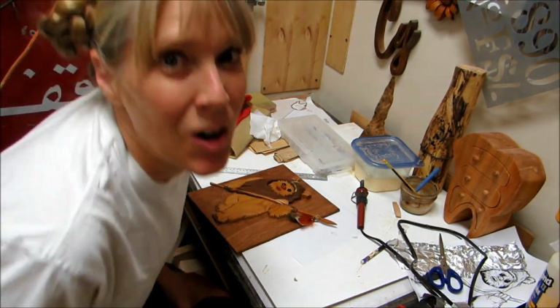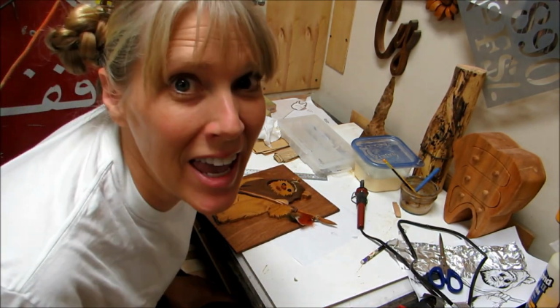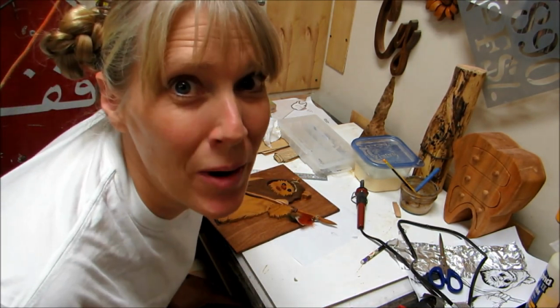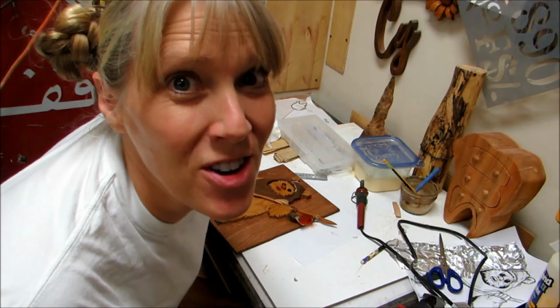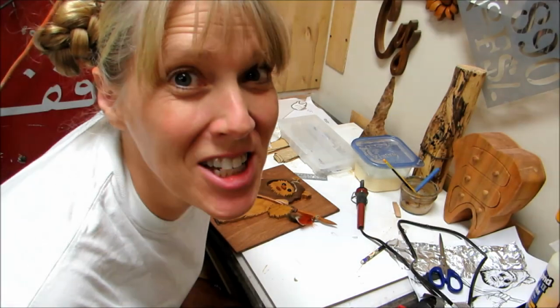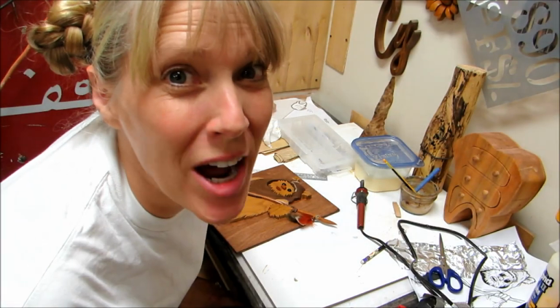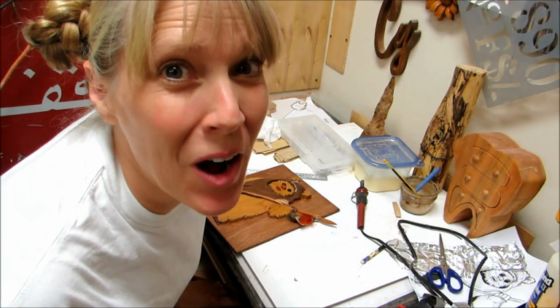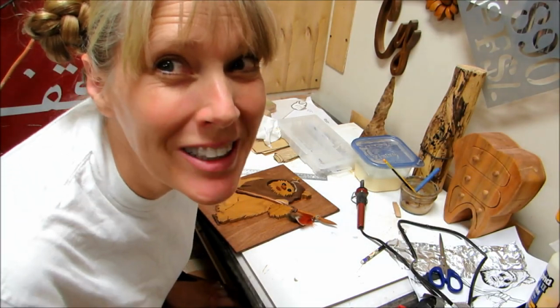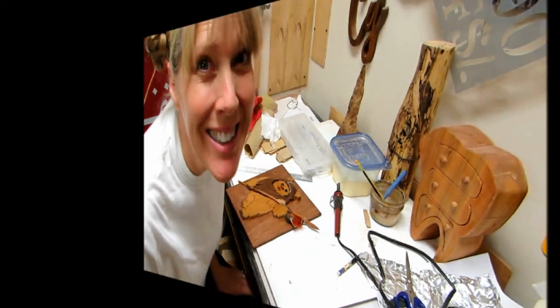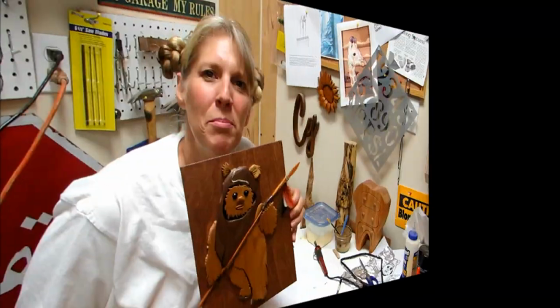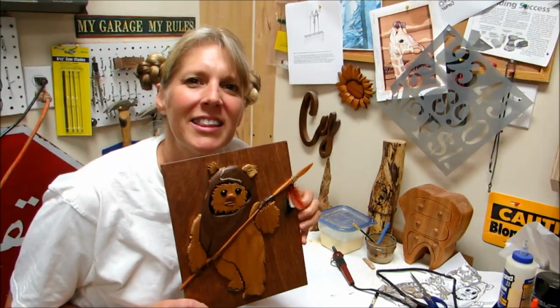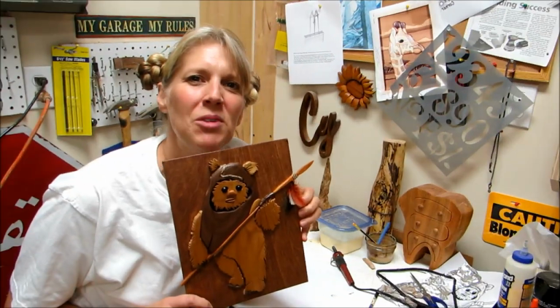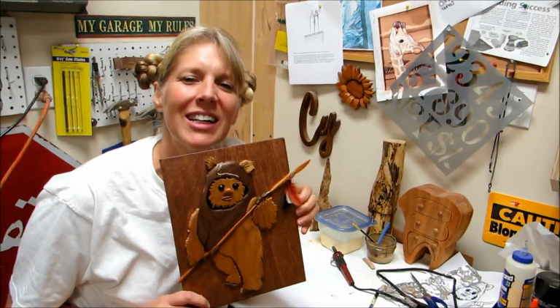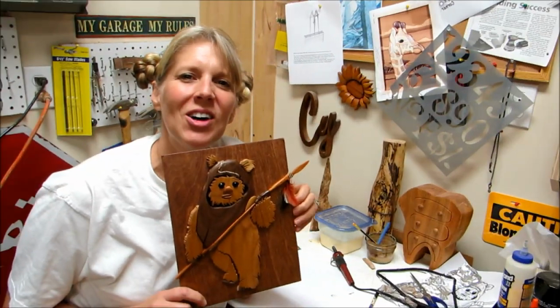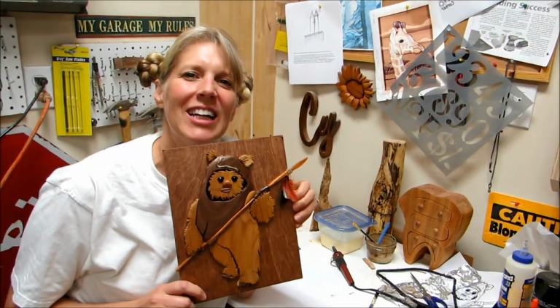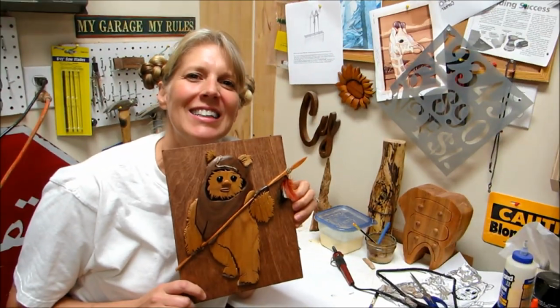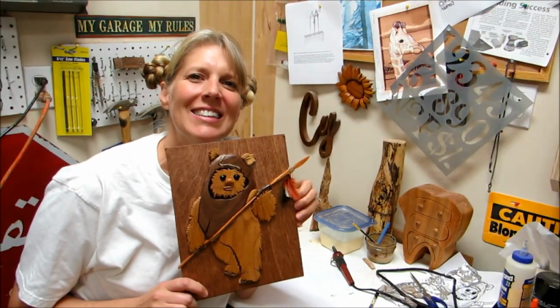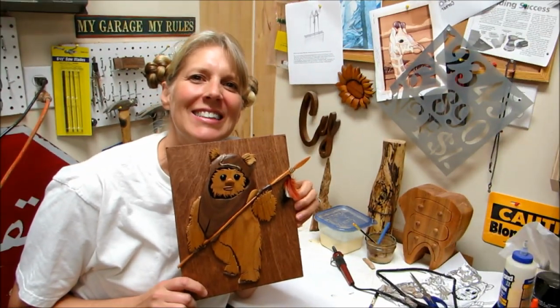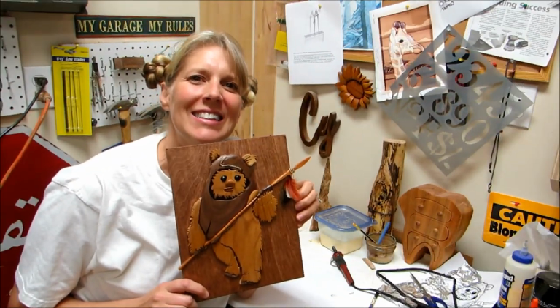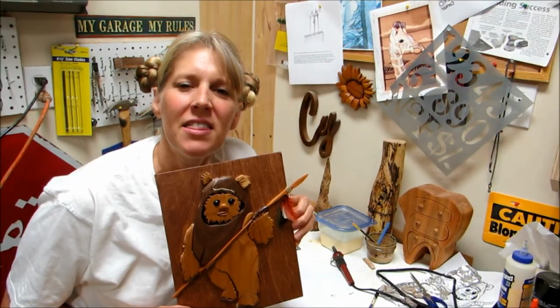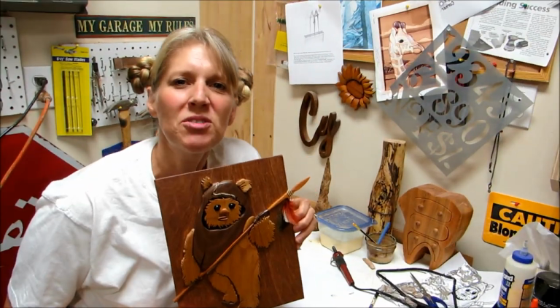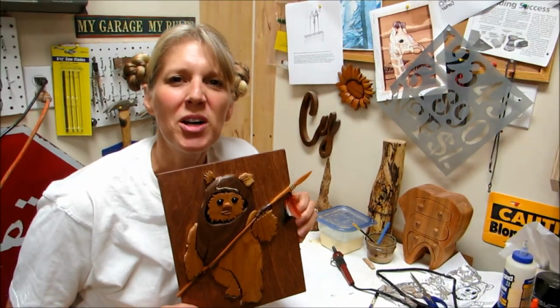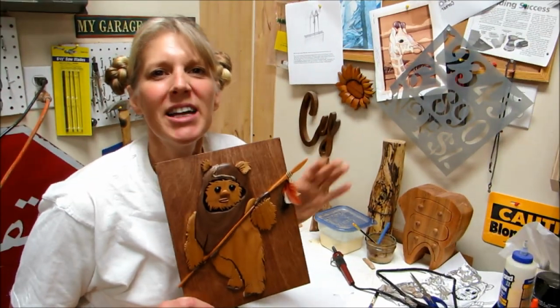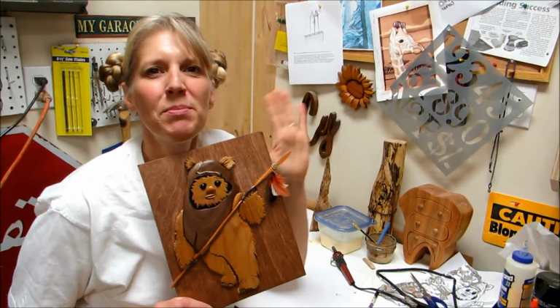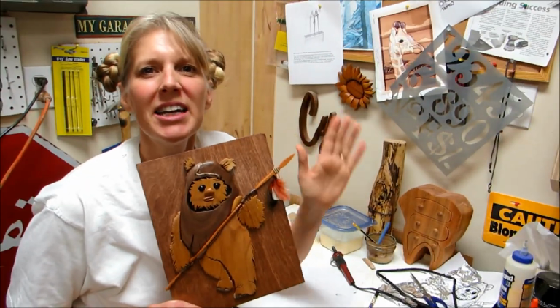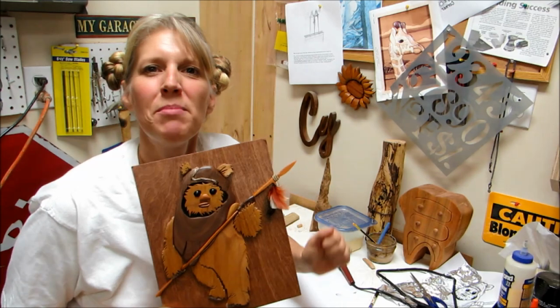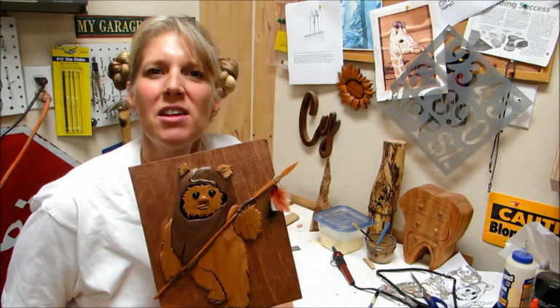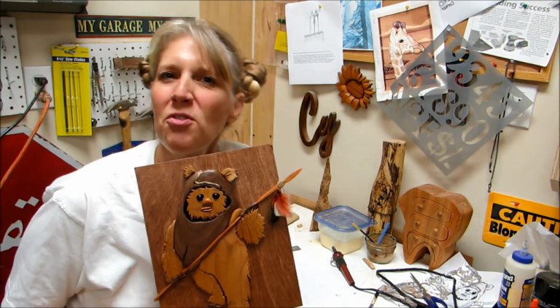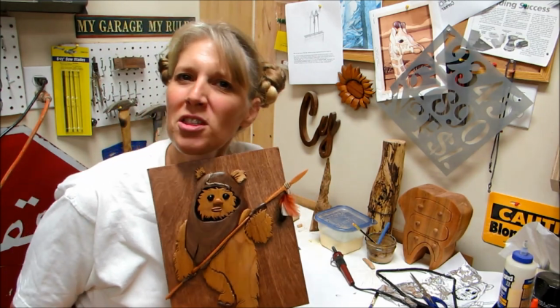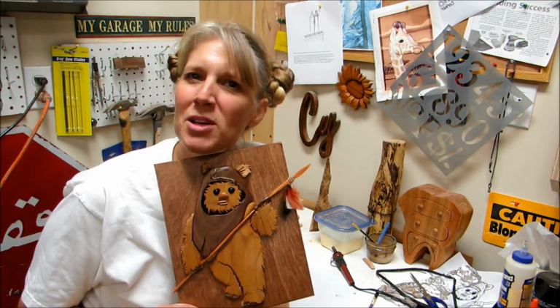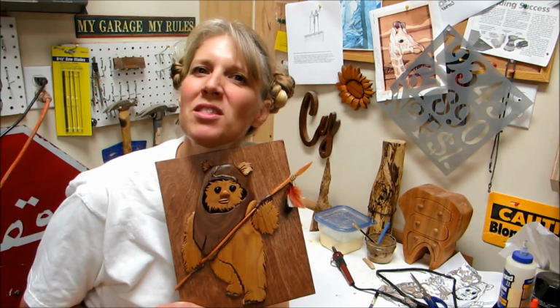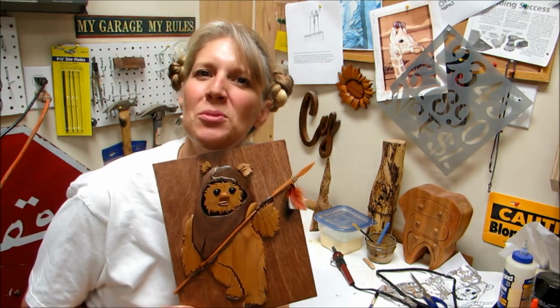Mick the Ewok is all done! Thanks for joining me everybody, and may the fourth be with you.